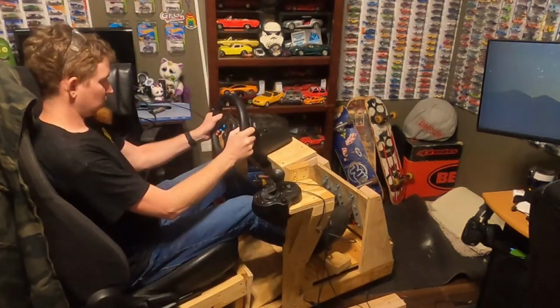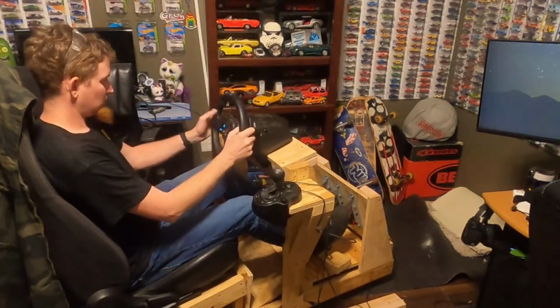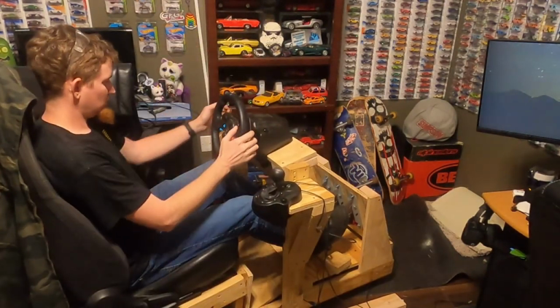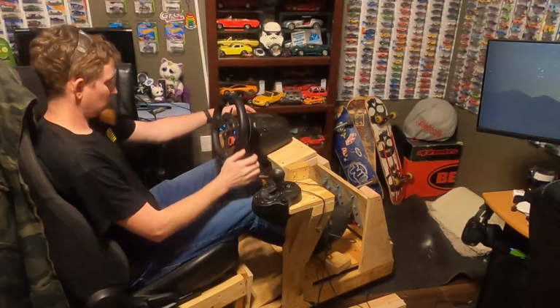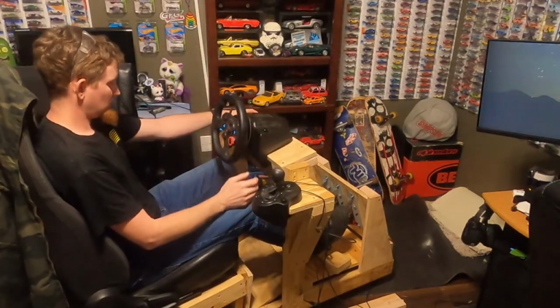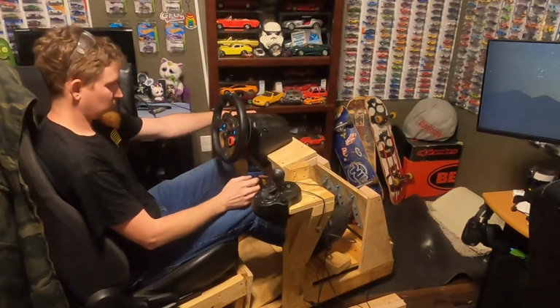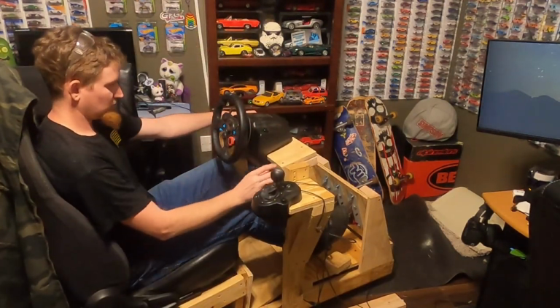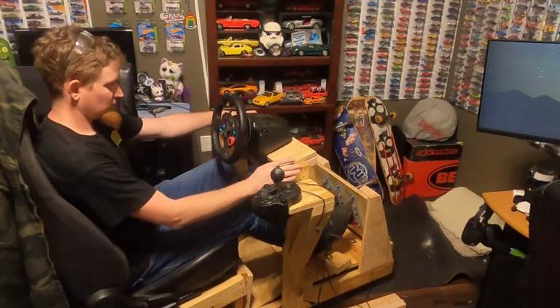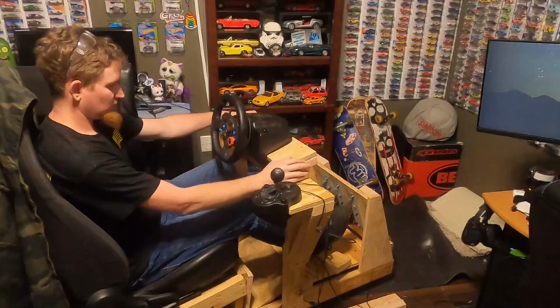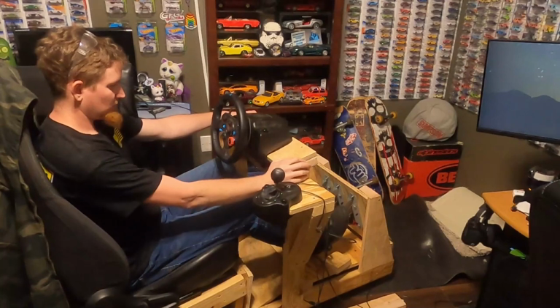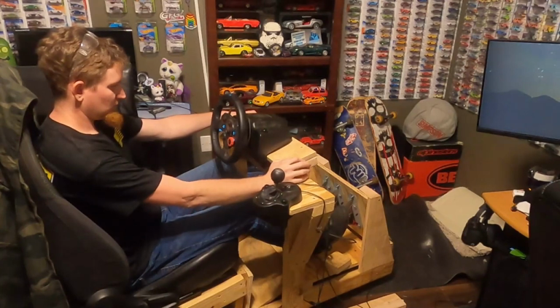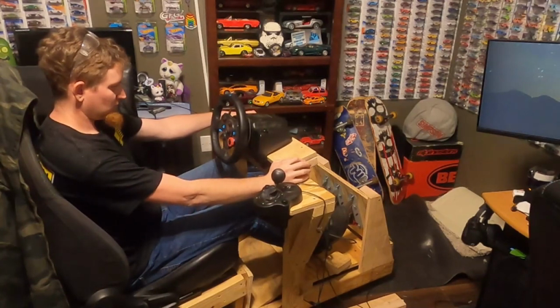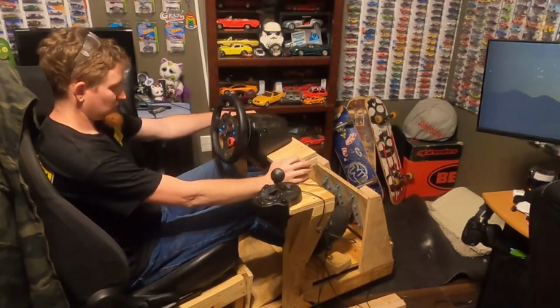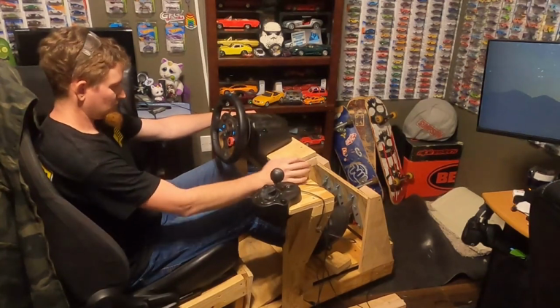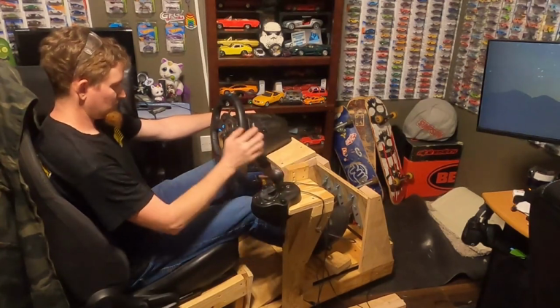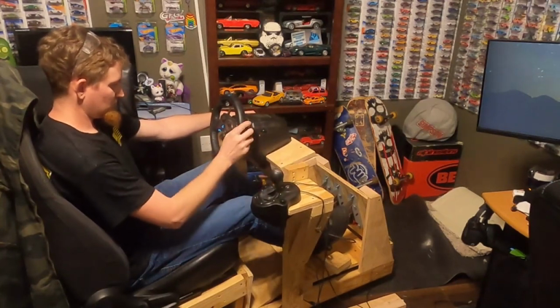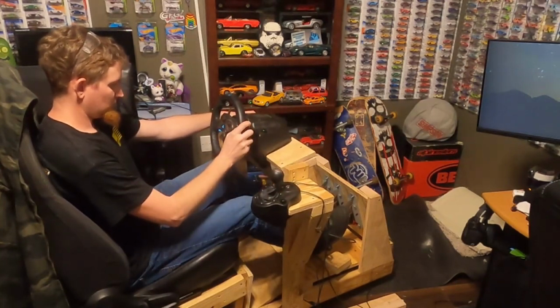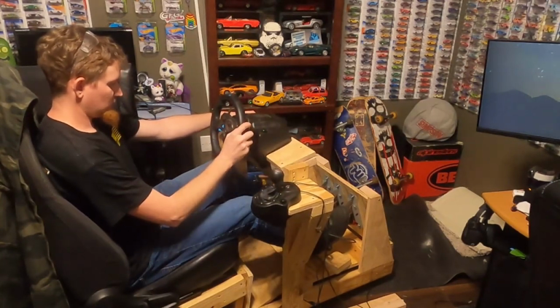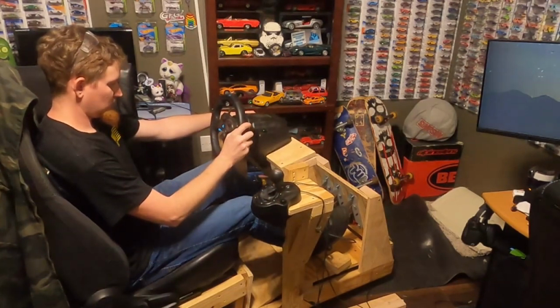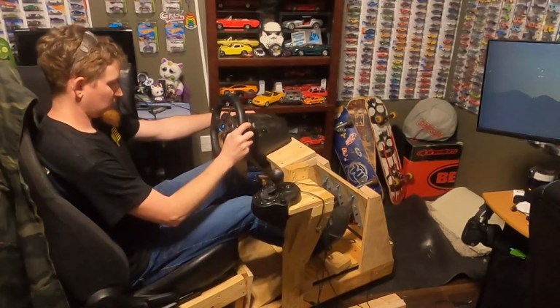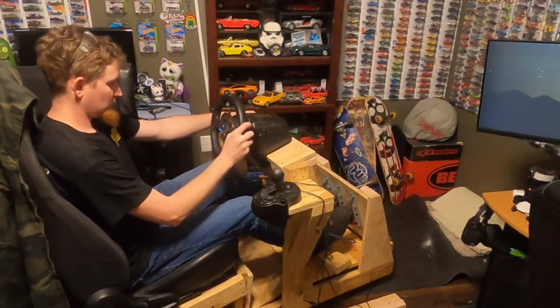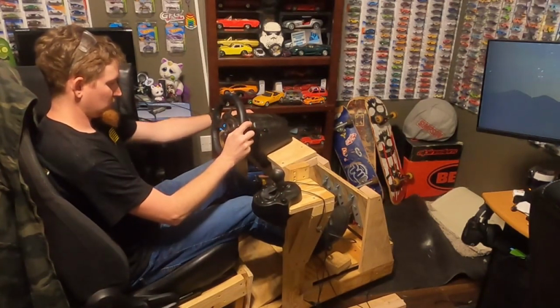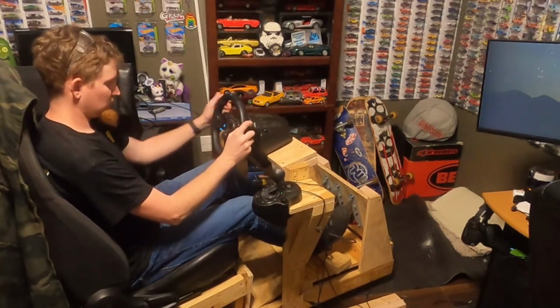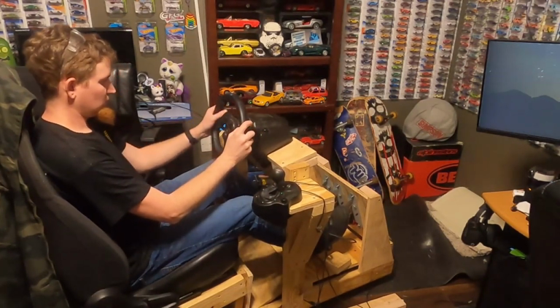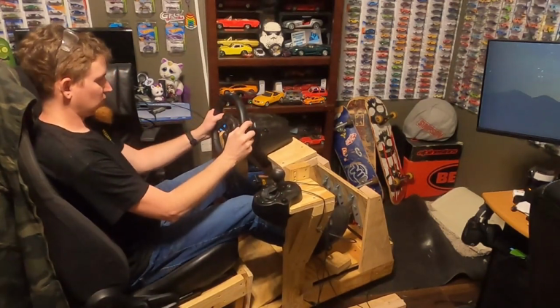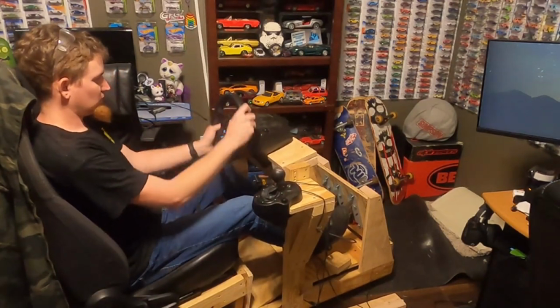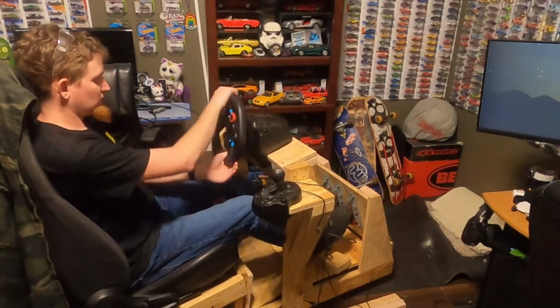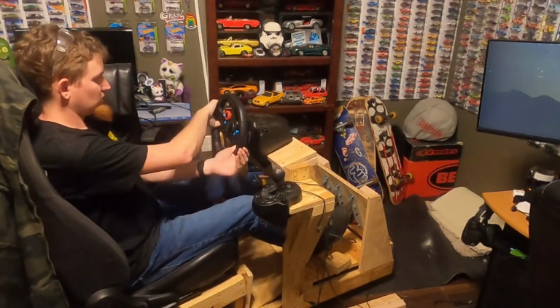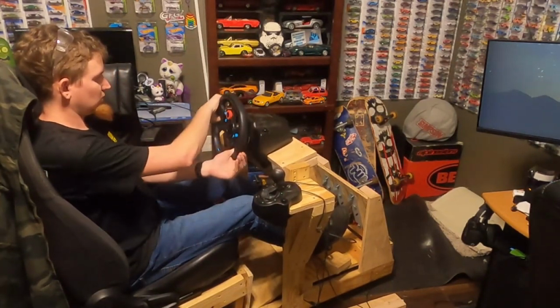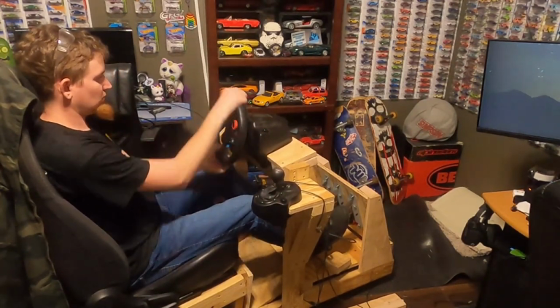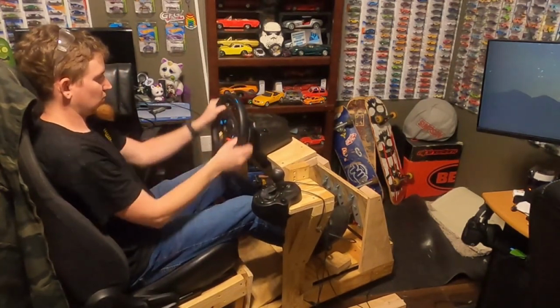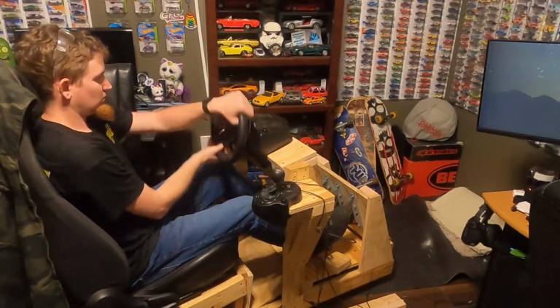With the wheel secured to the rig again, I need to give it another quick test before I secure the pedals to the base.